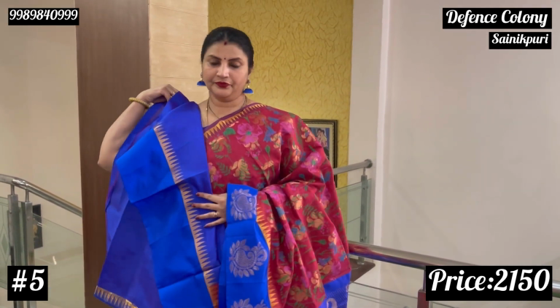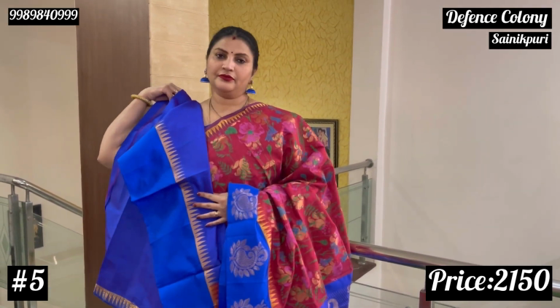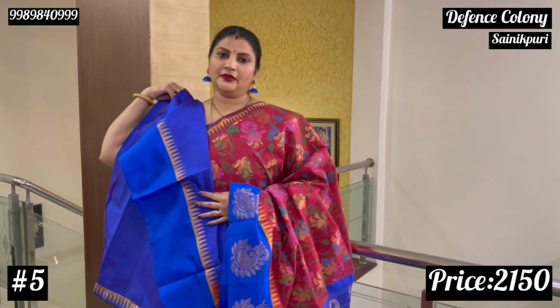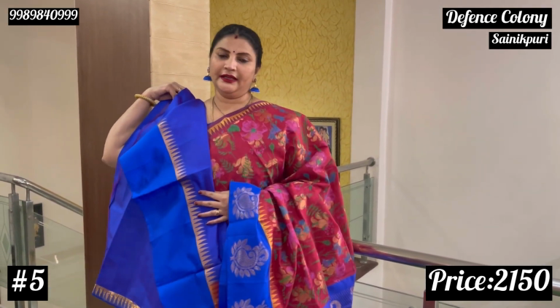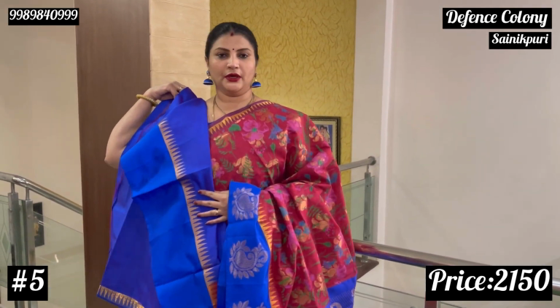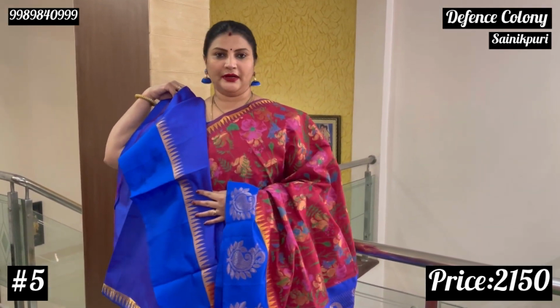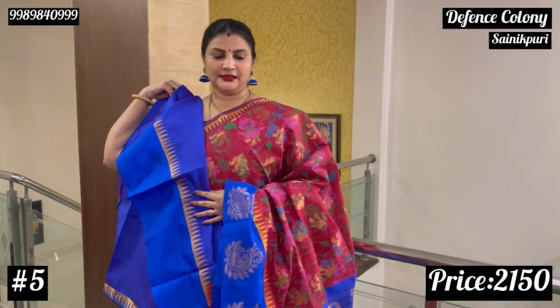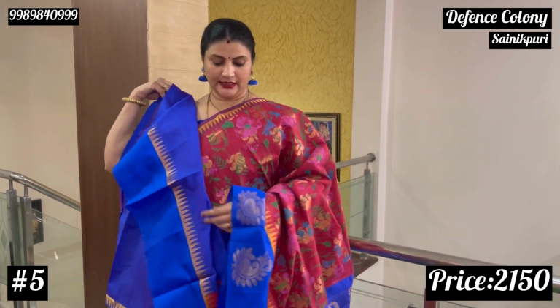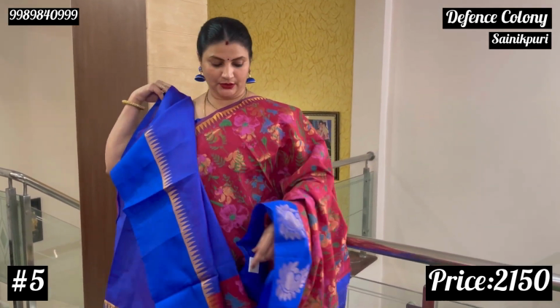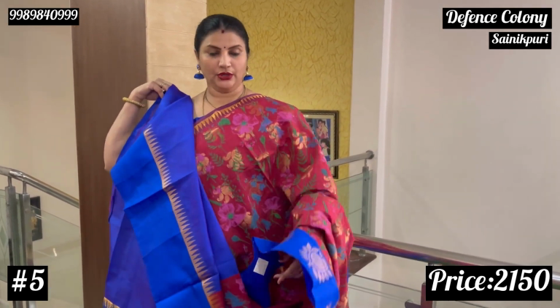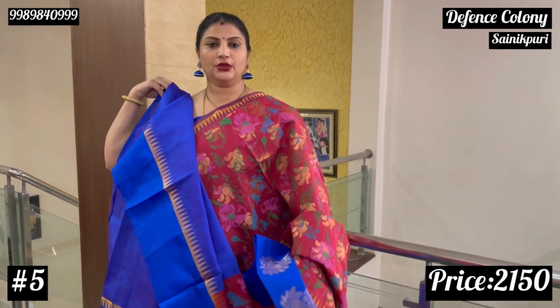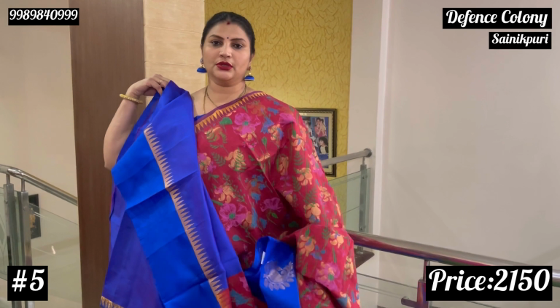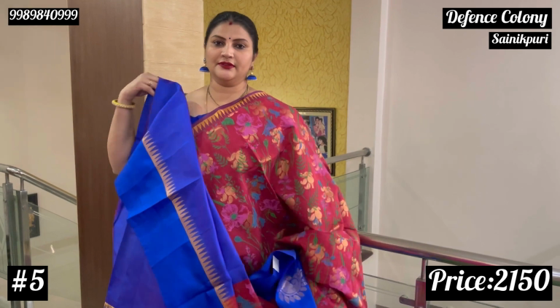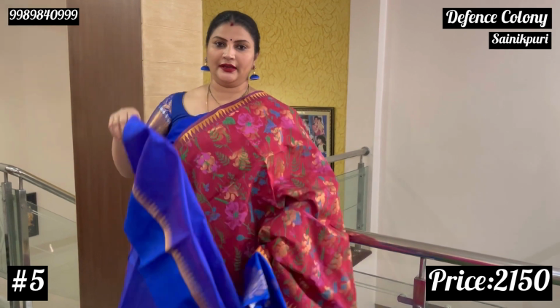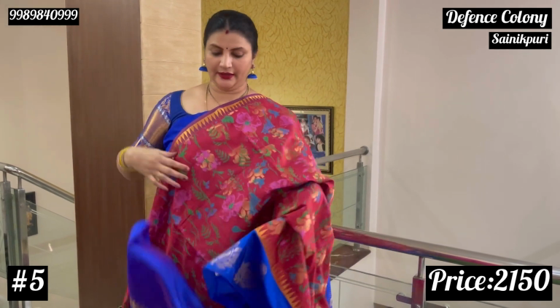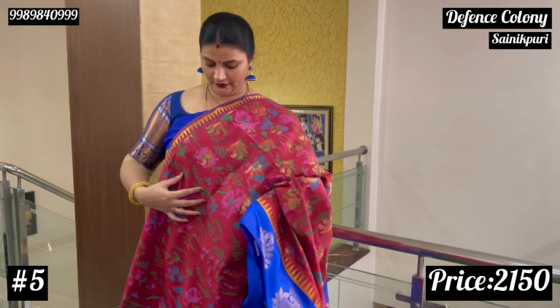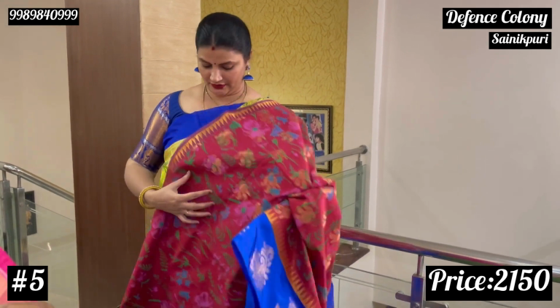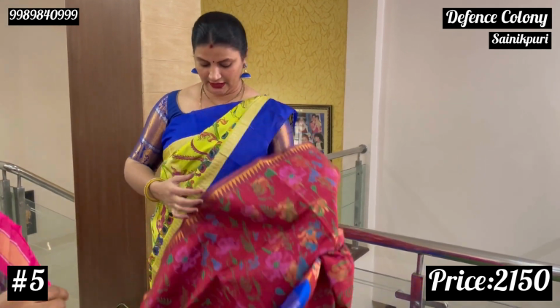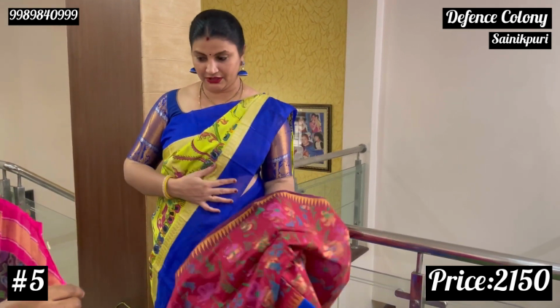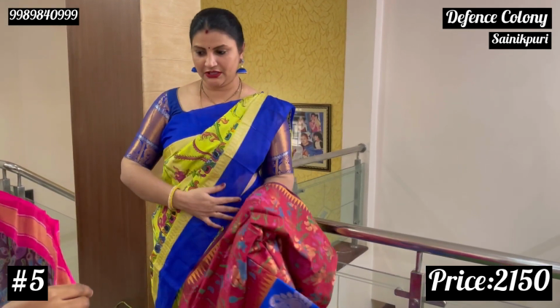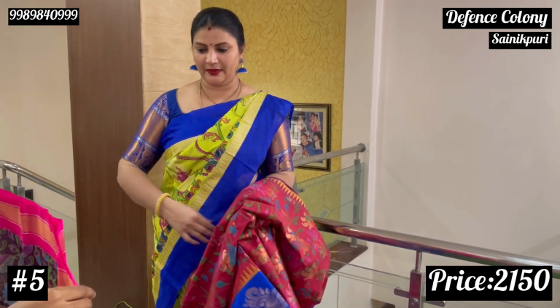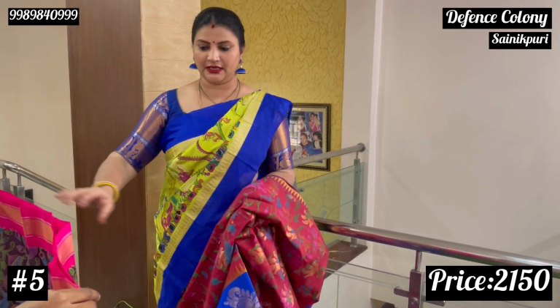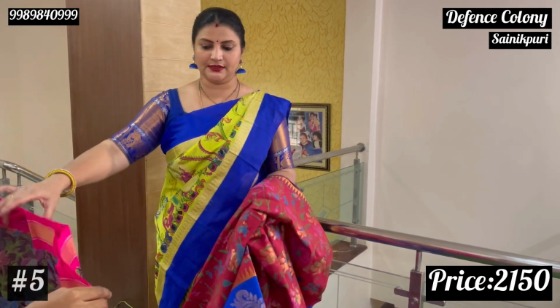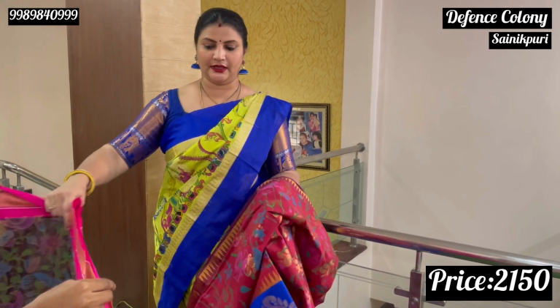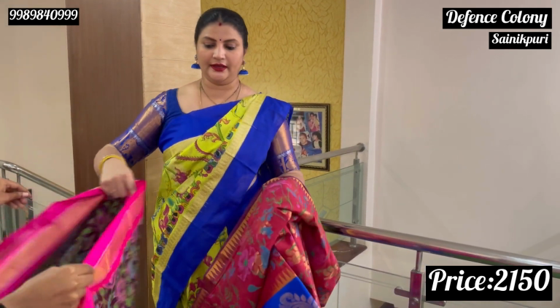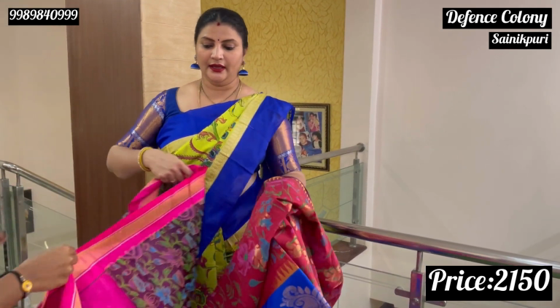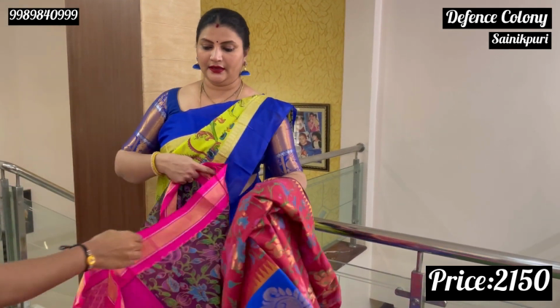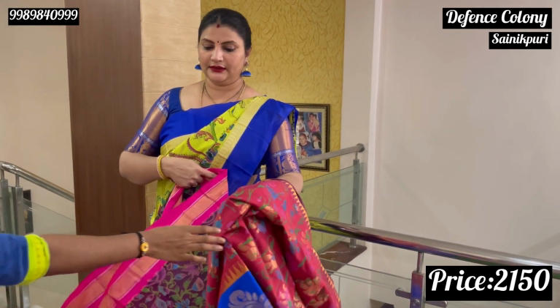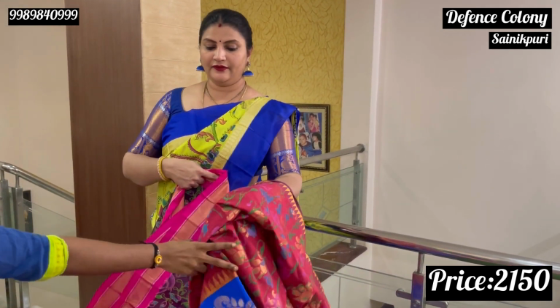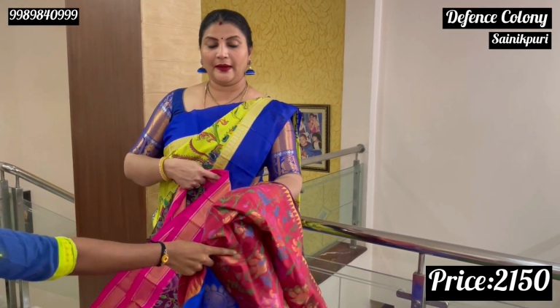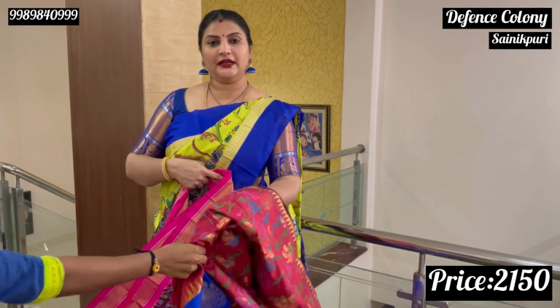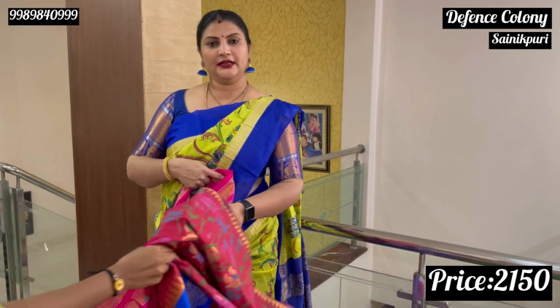The price is 2150. There are additional shipping charges. You can purchase and check fabric details.